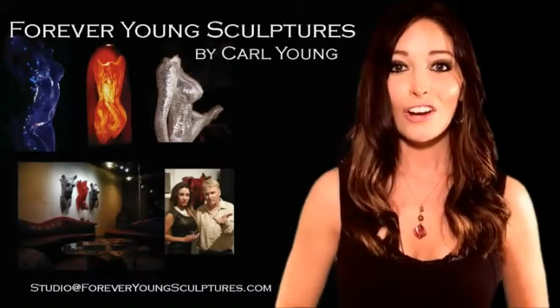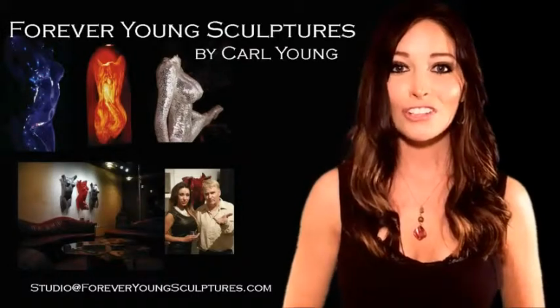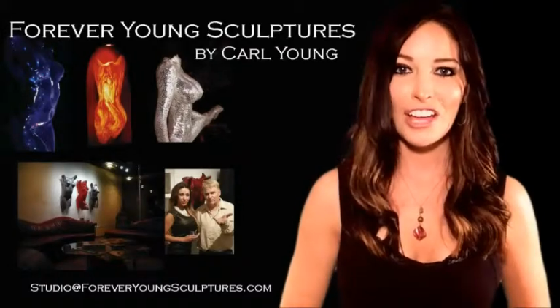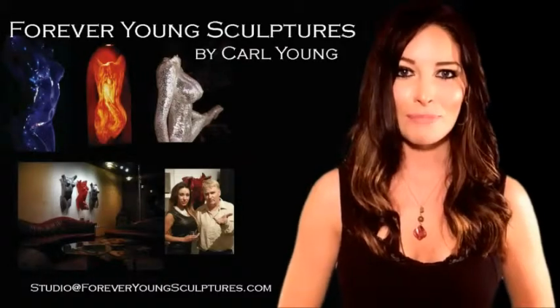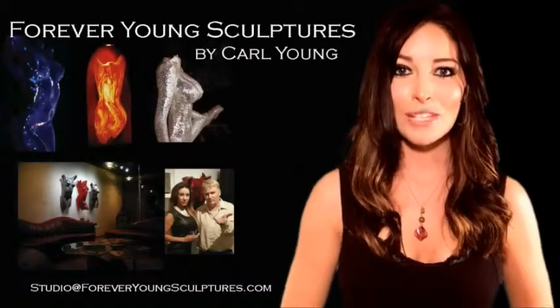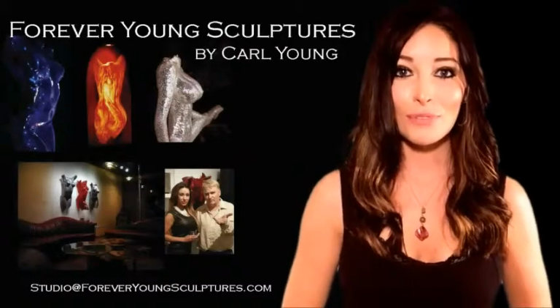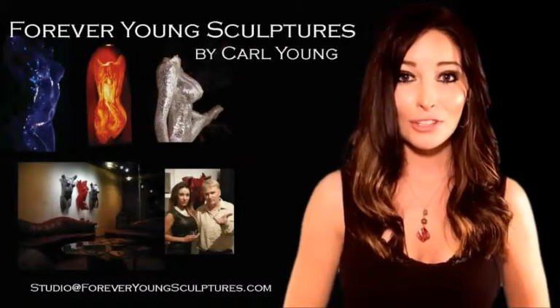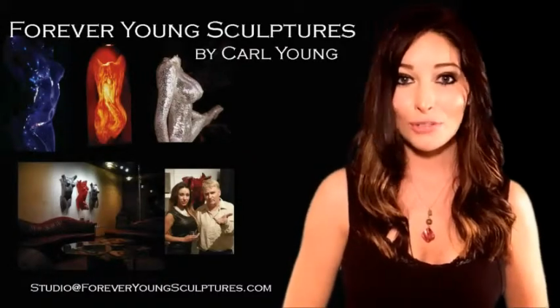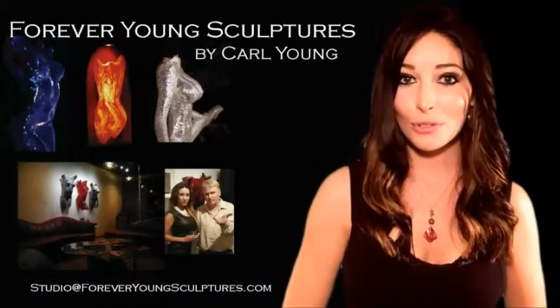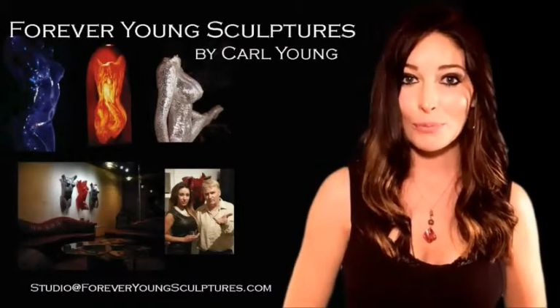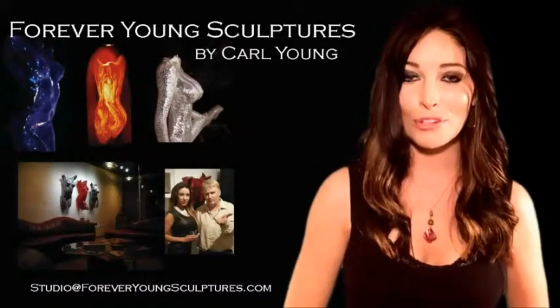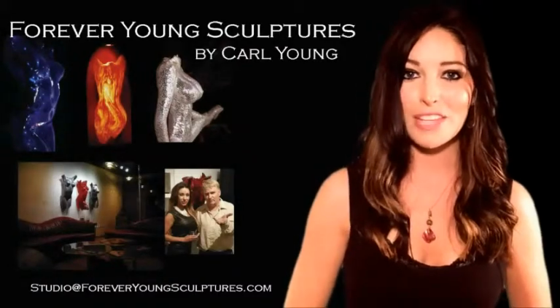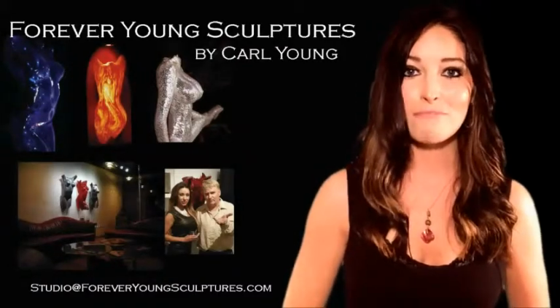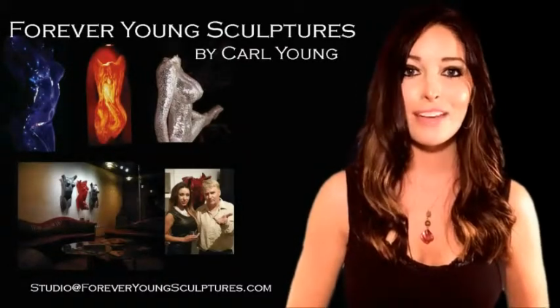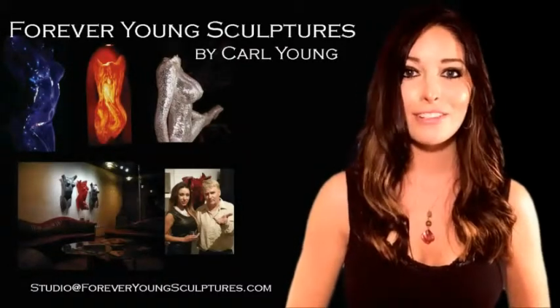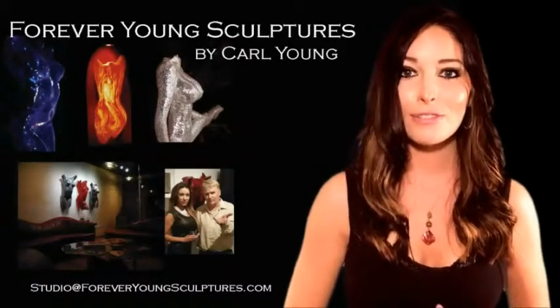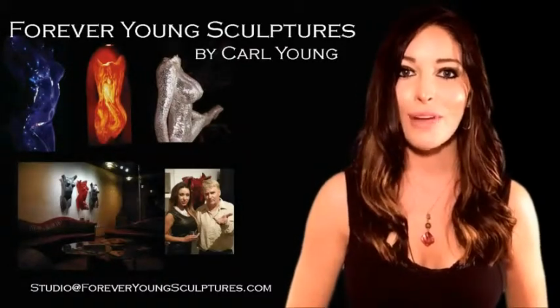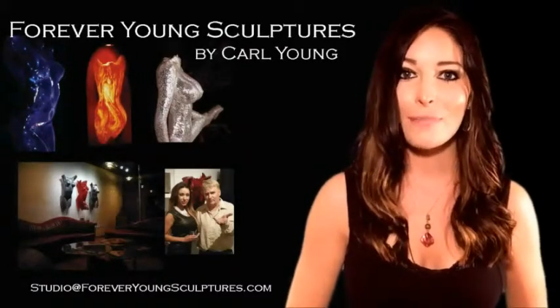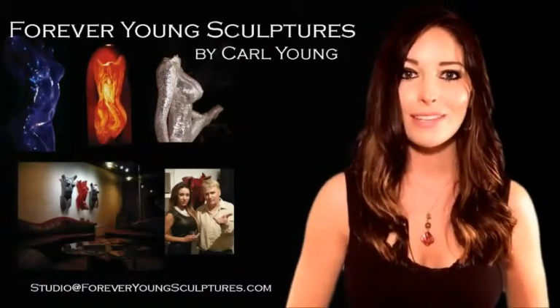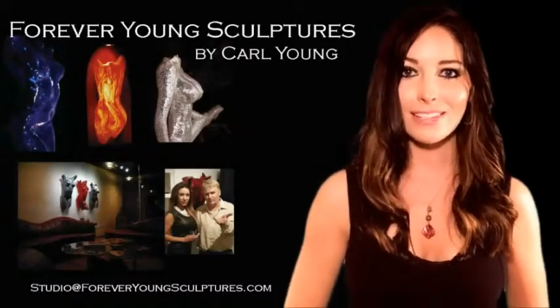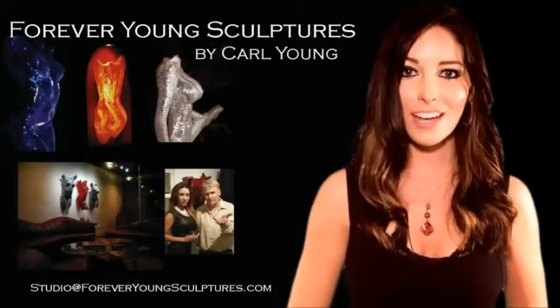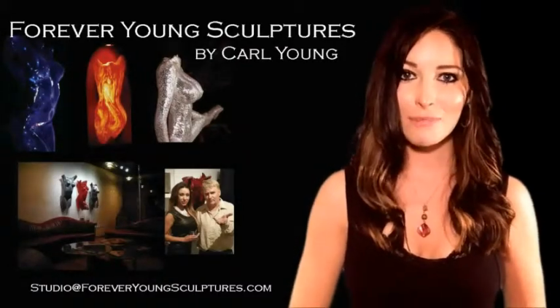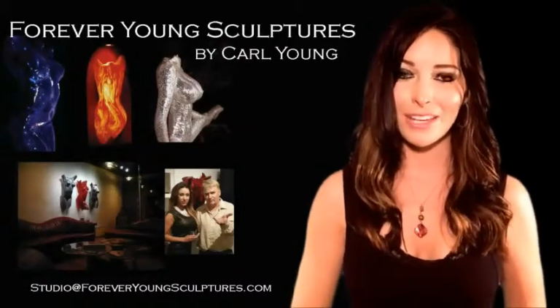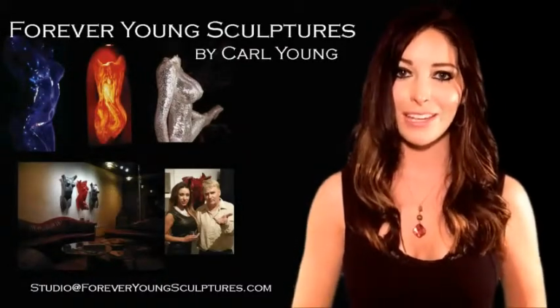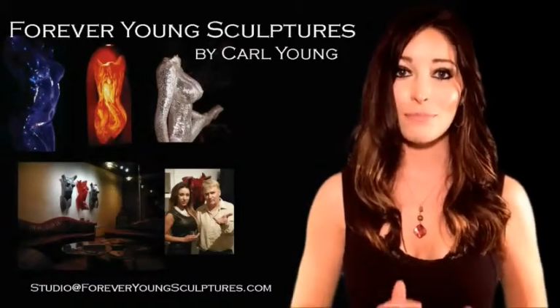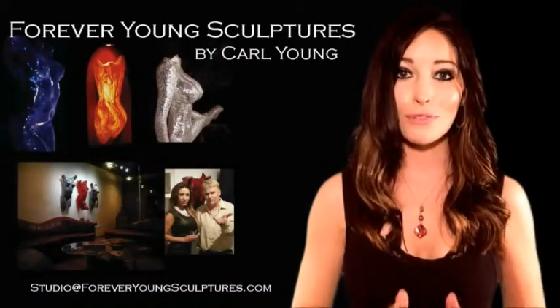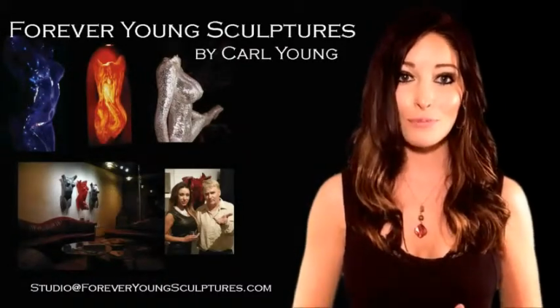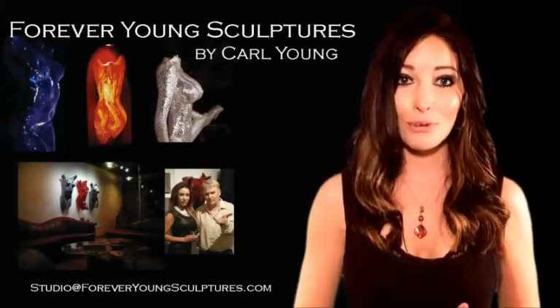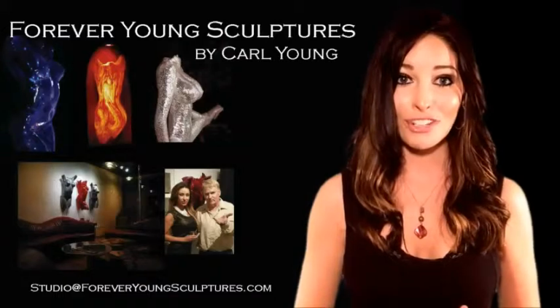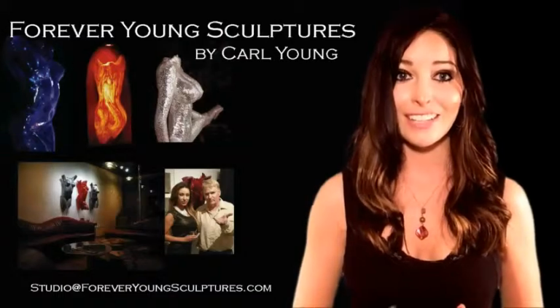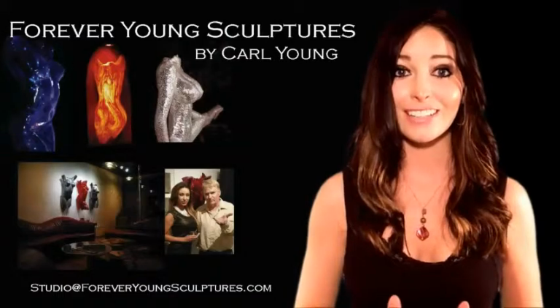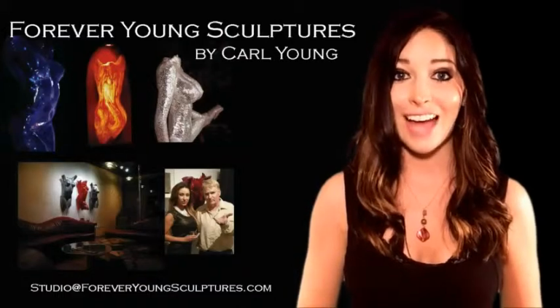Carl Jung makes figurative sculptures in metal, ceramics, exotic media, and most importantly in glass.